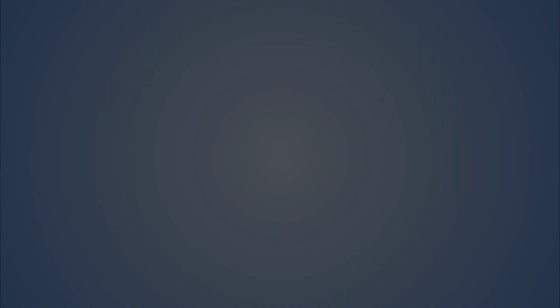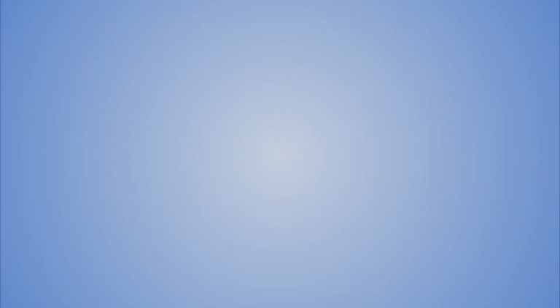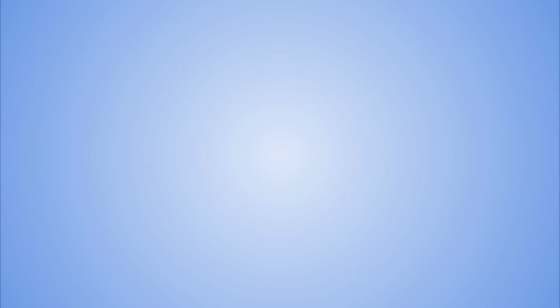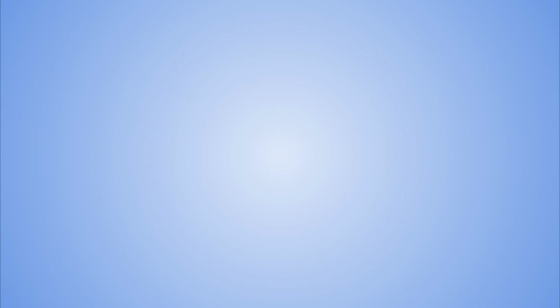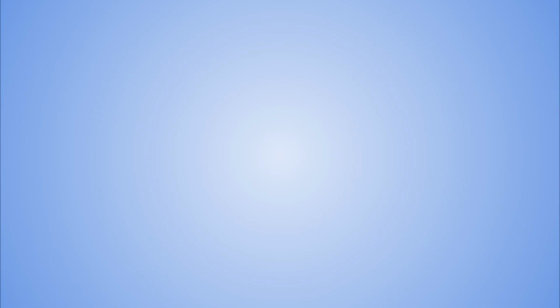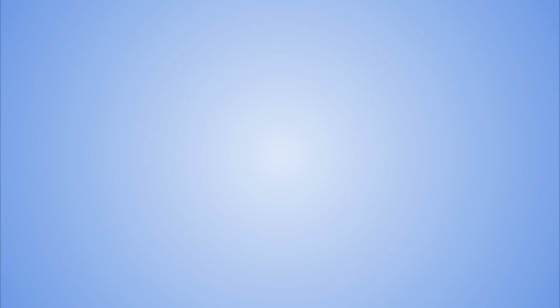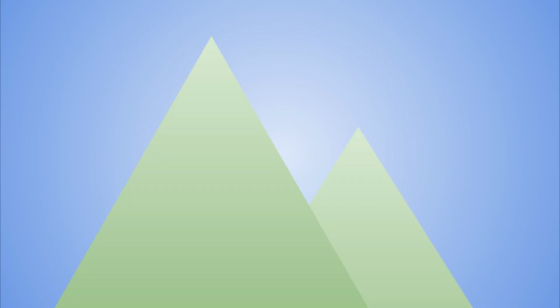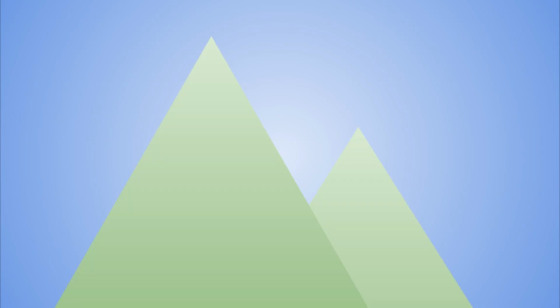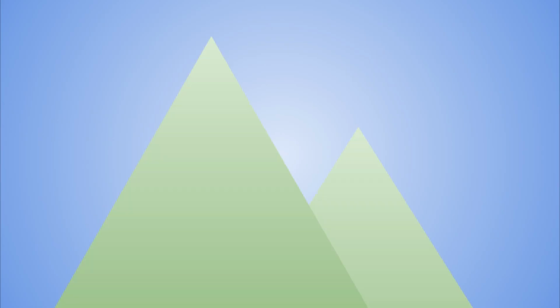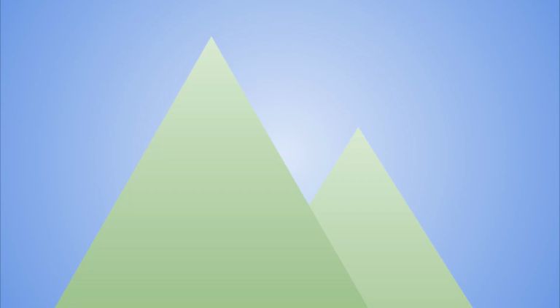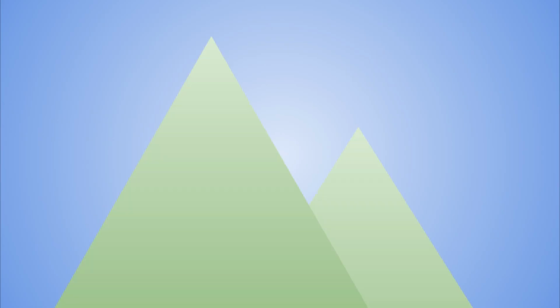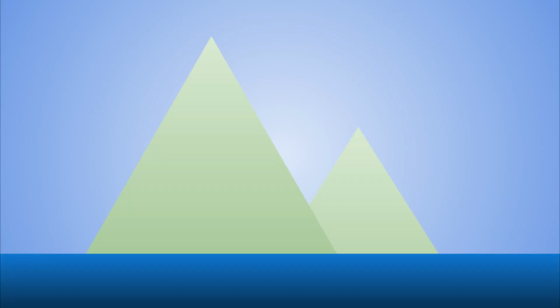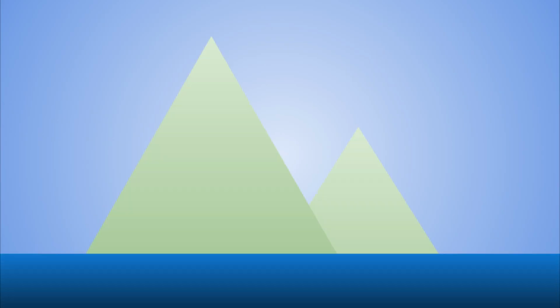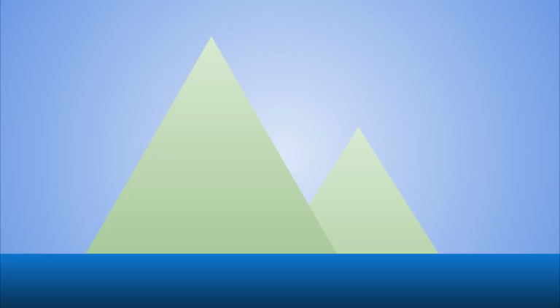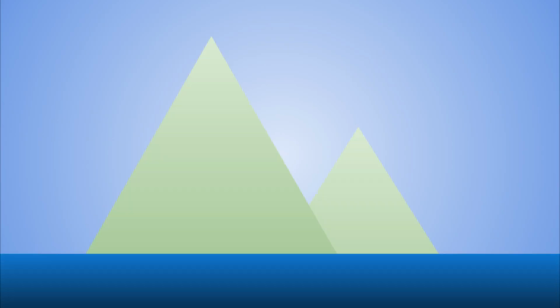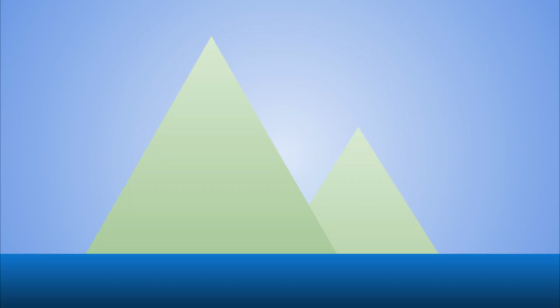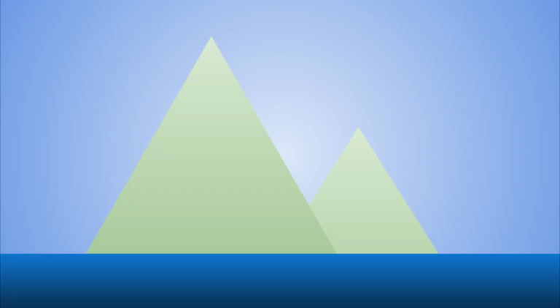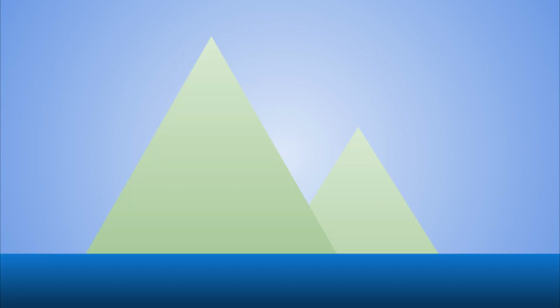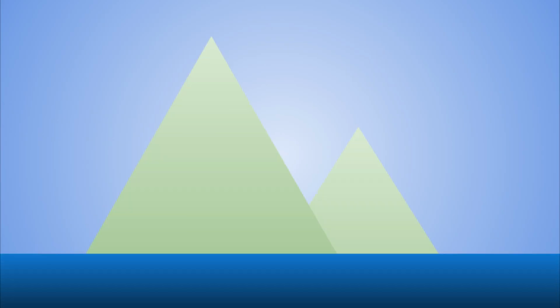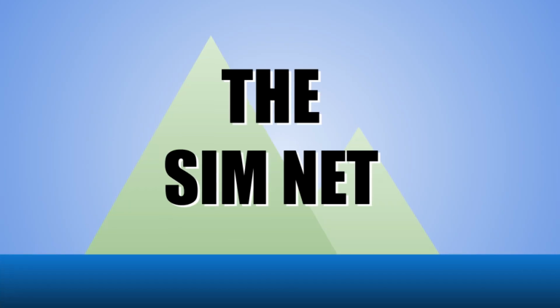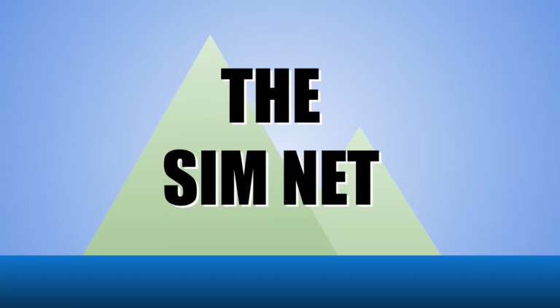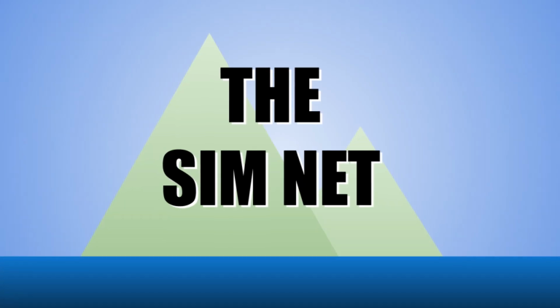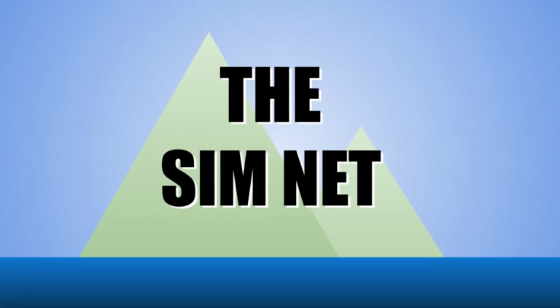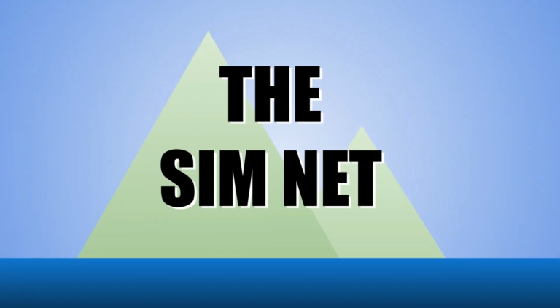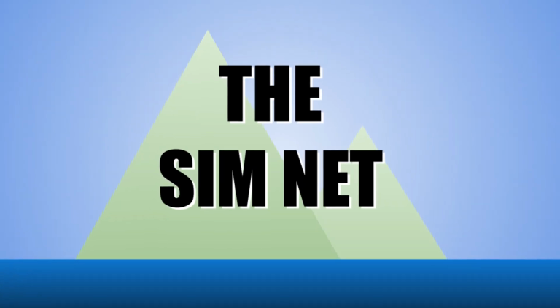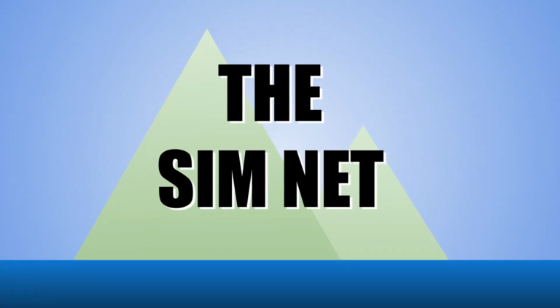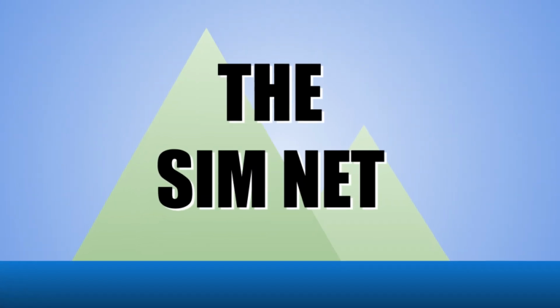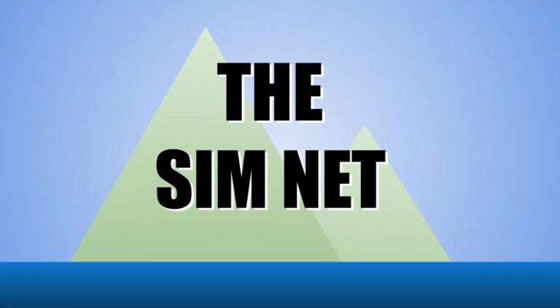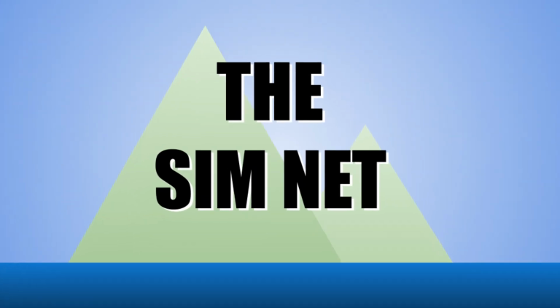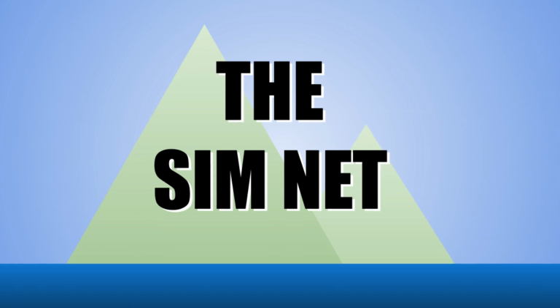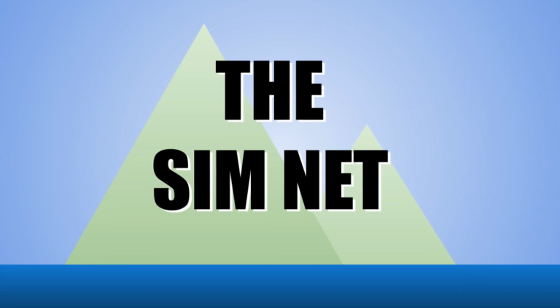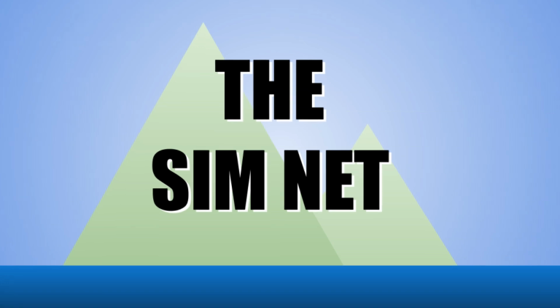Whether it's in the air, on land, the sea, or under it, the SimNet is your simulation network.